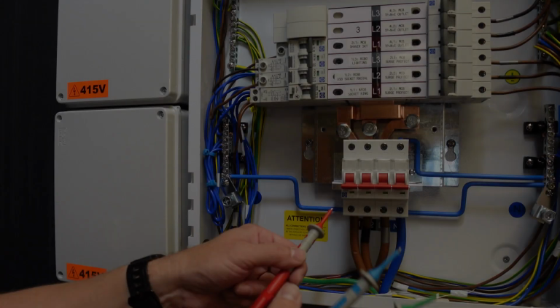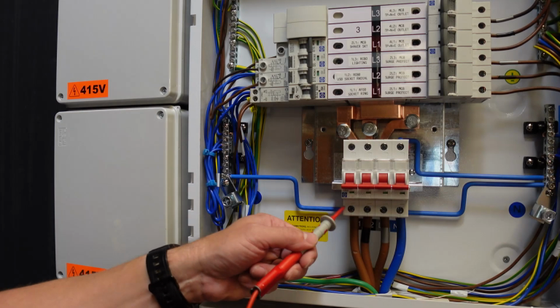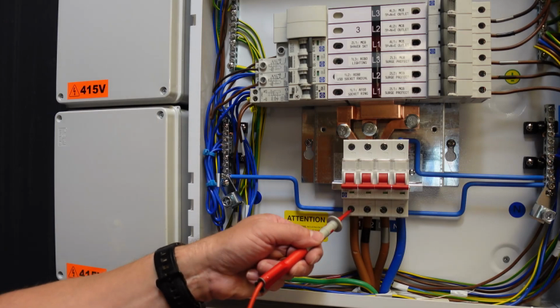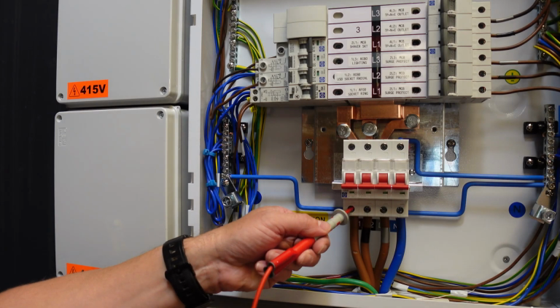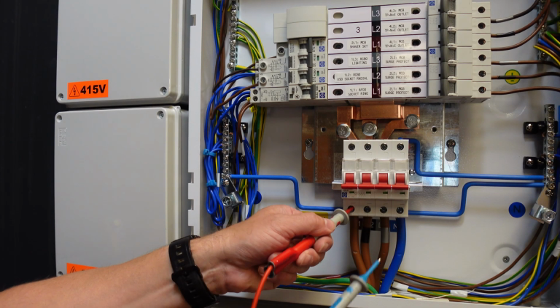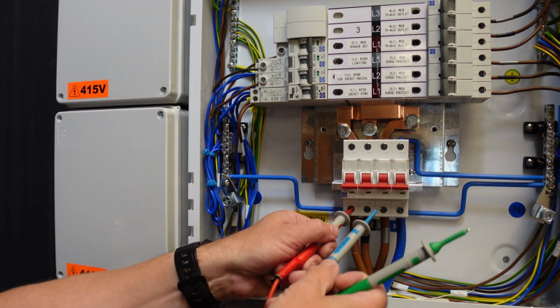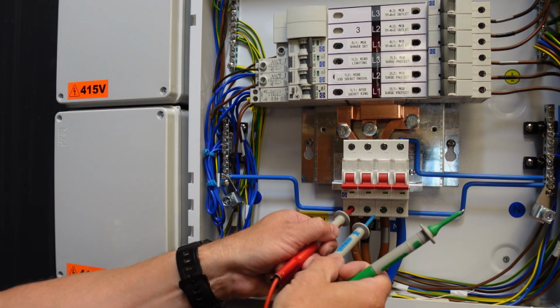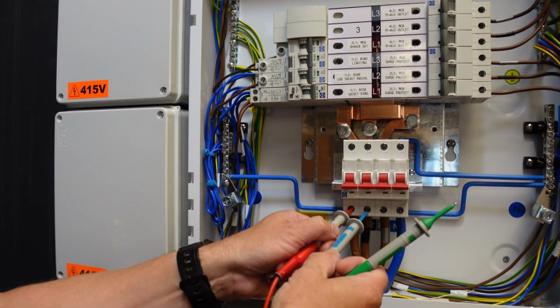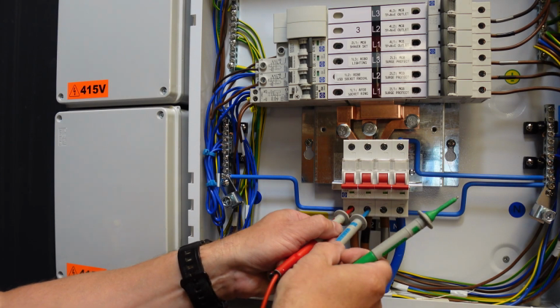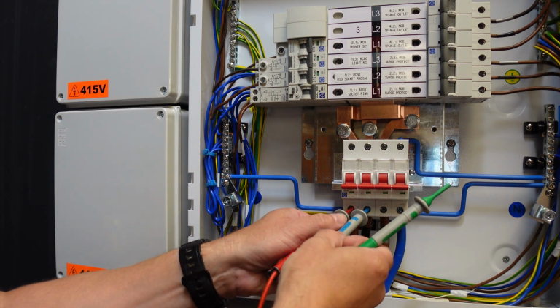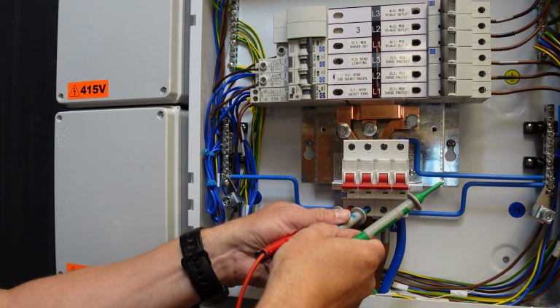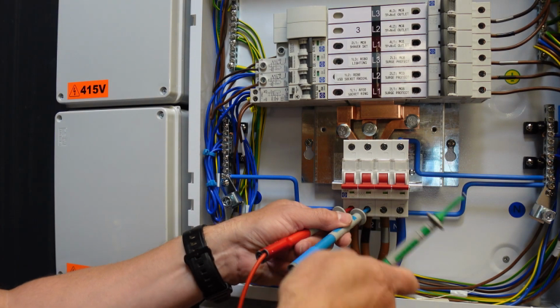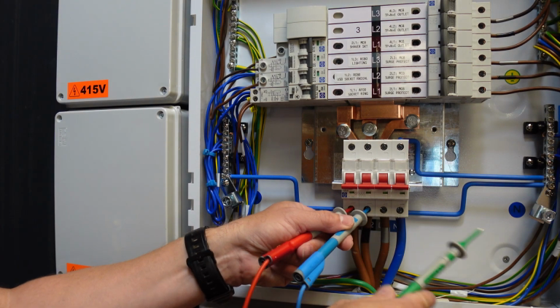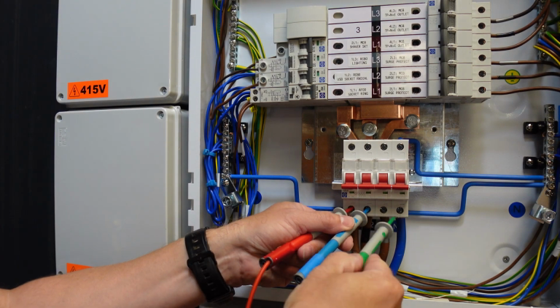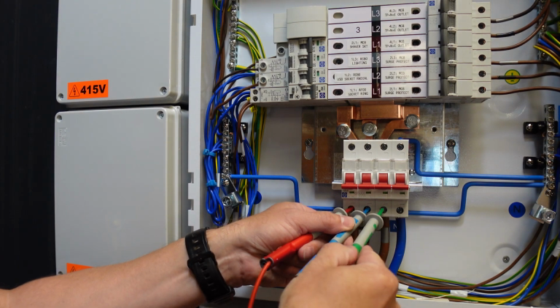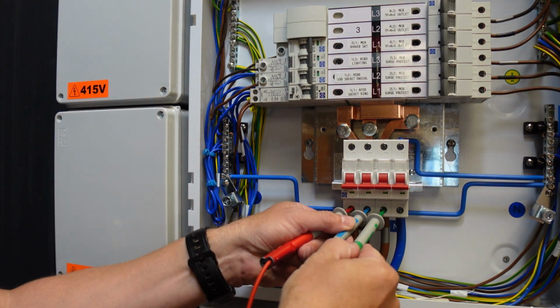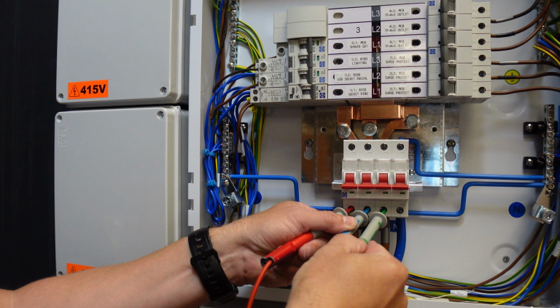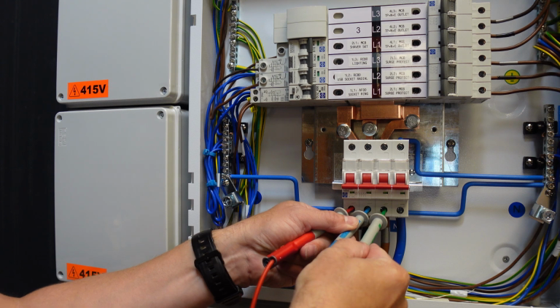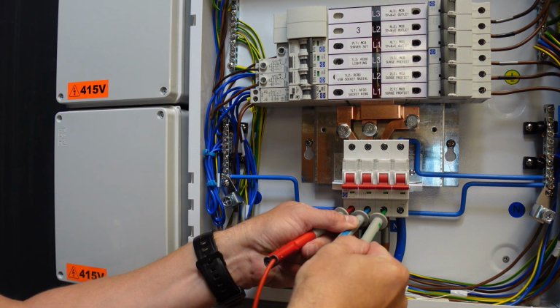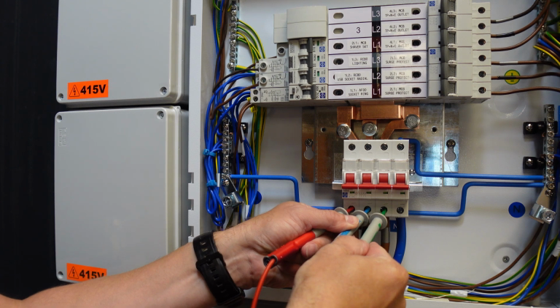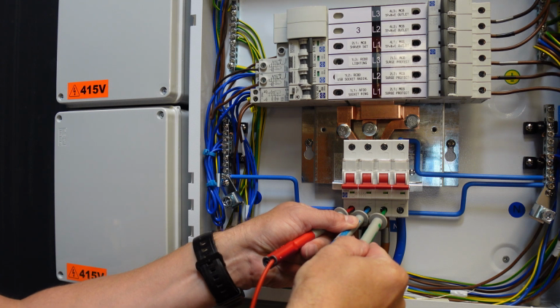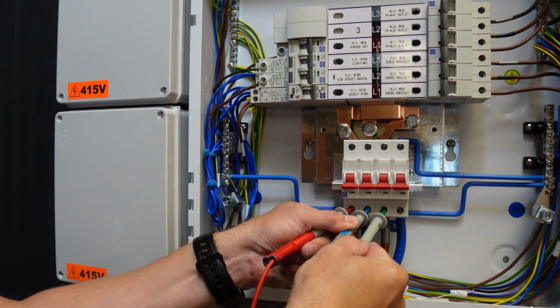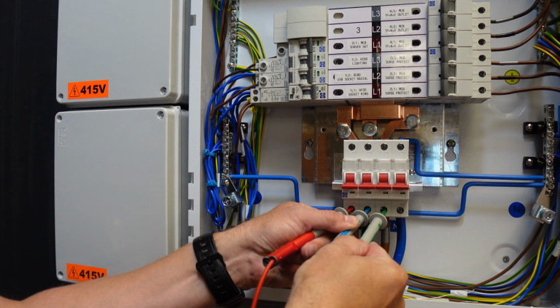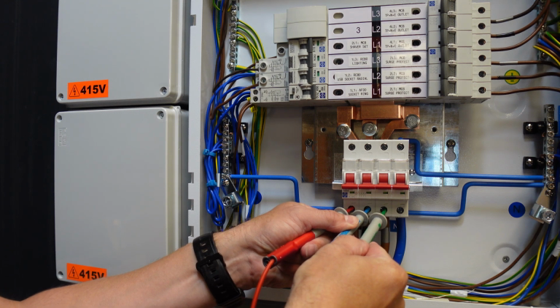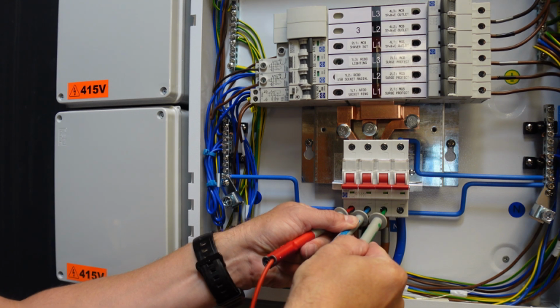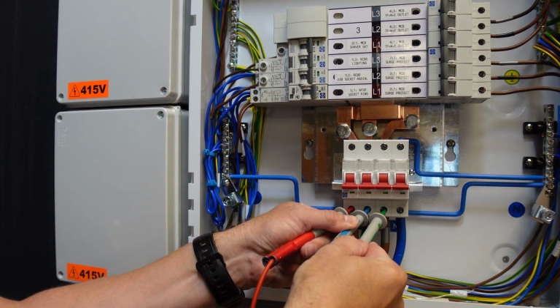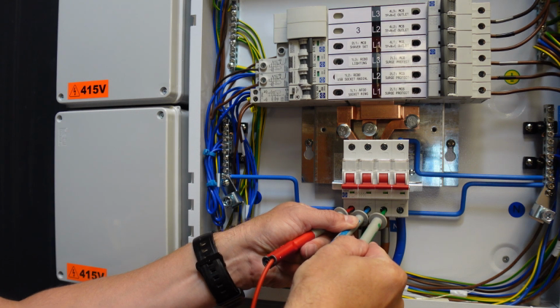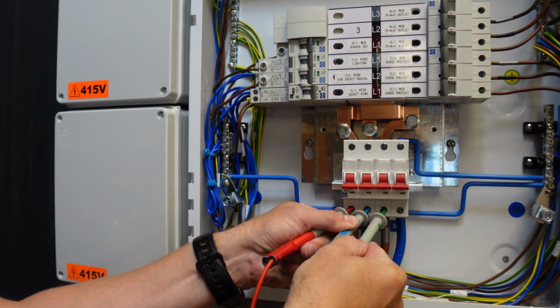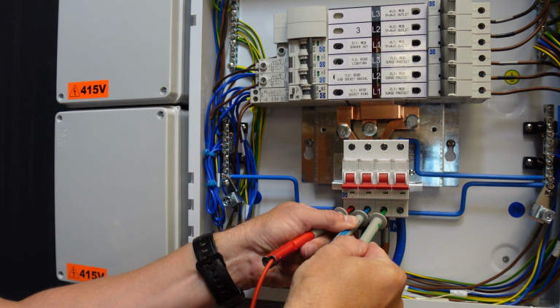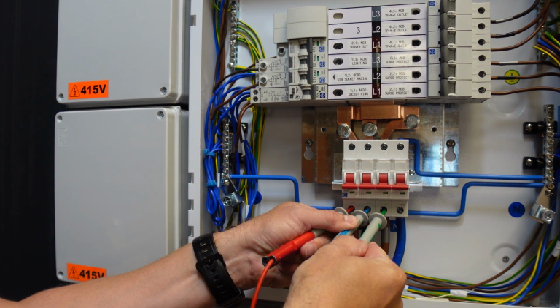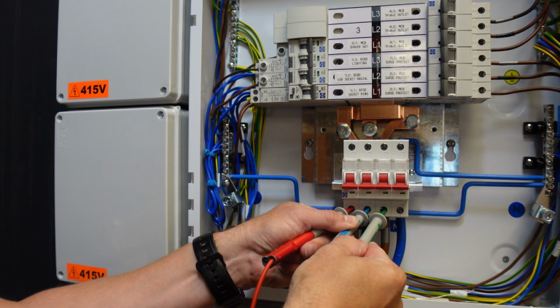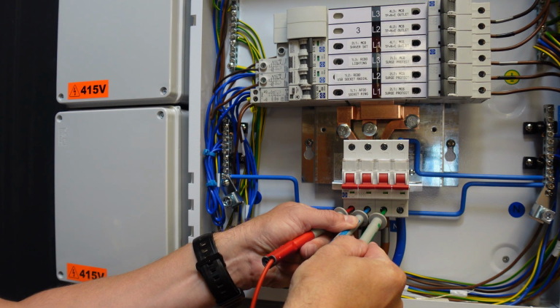Using the three lead set, one connects red, blue and green to the L1, L2 and L3 terminals respectively.